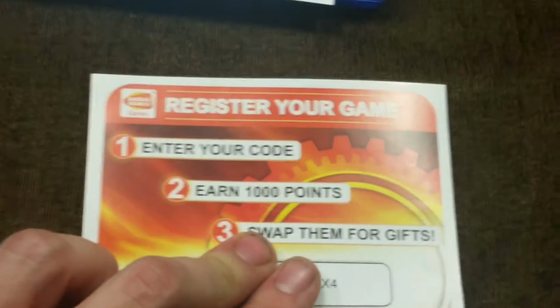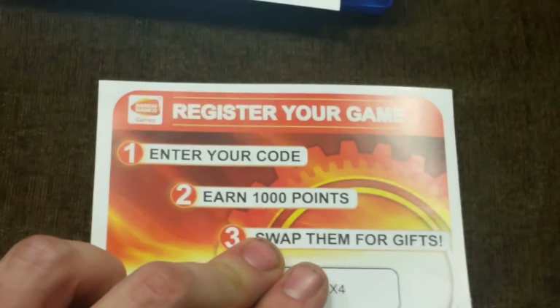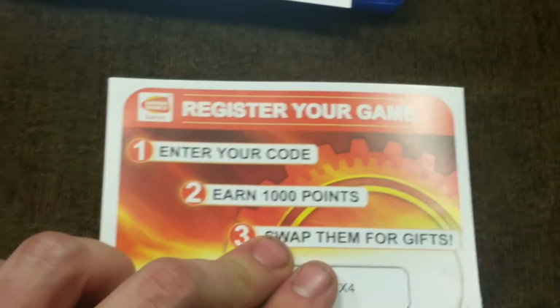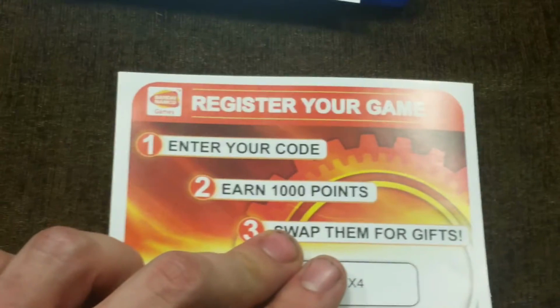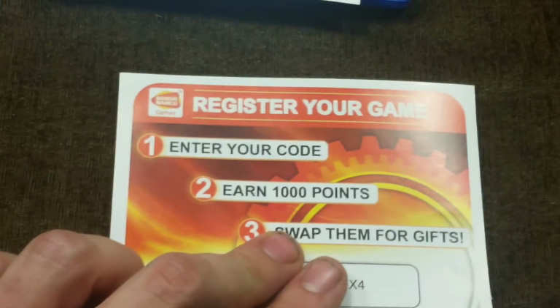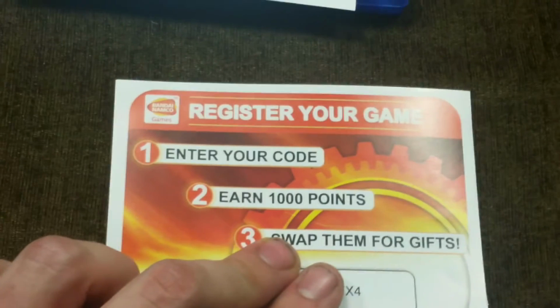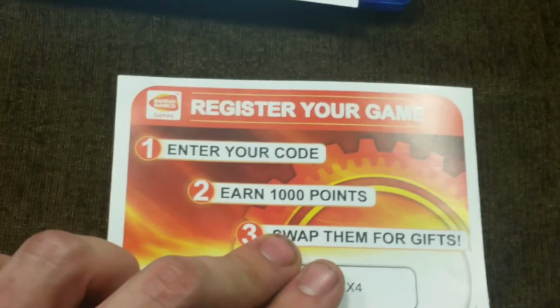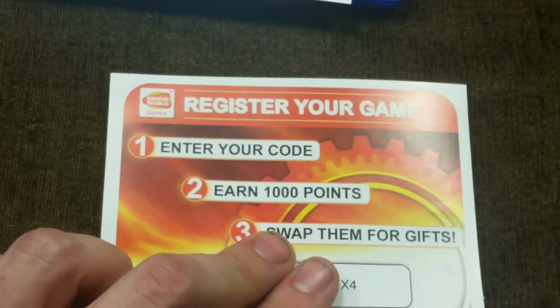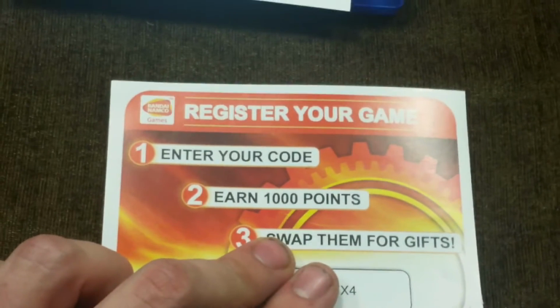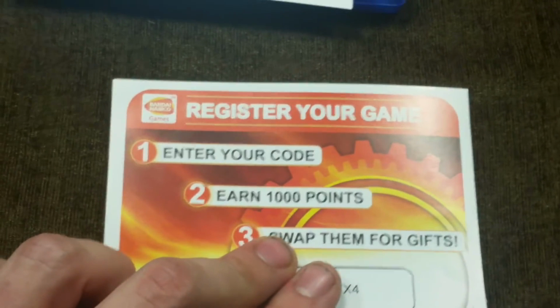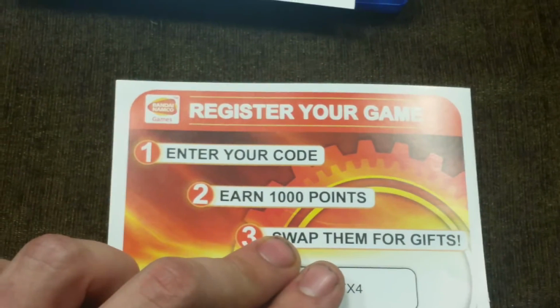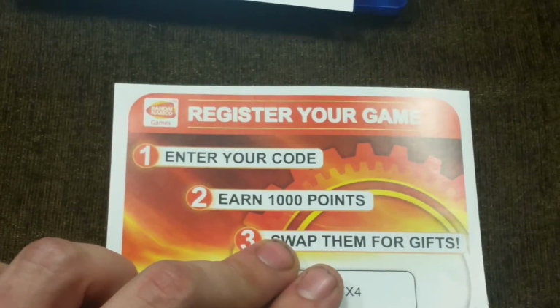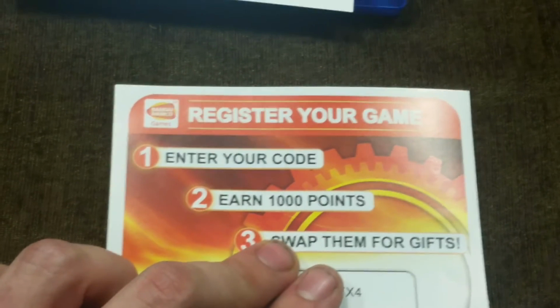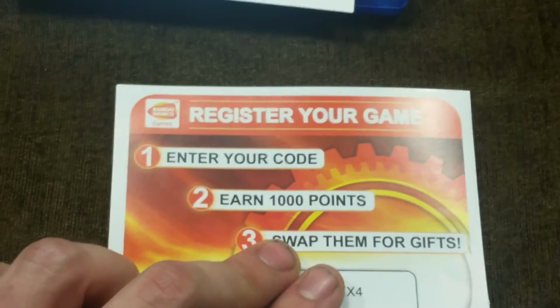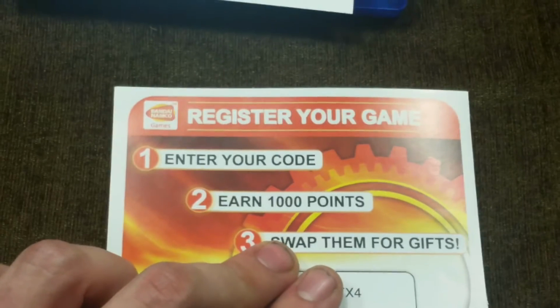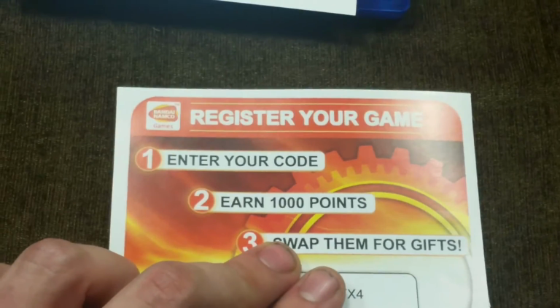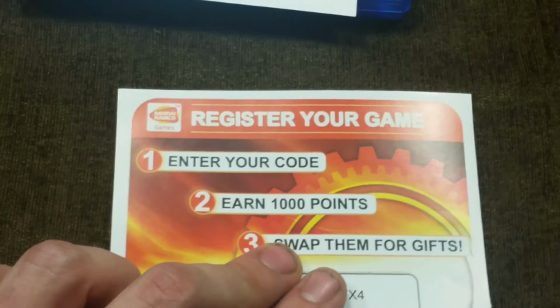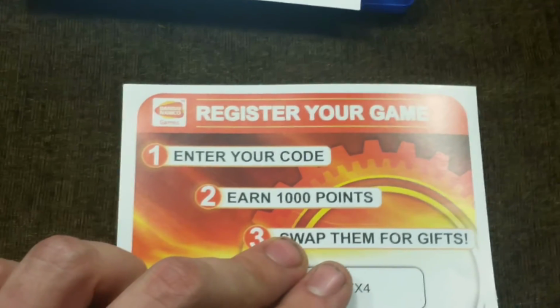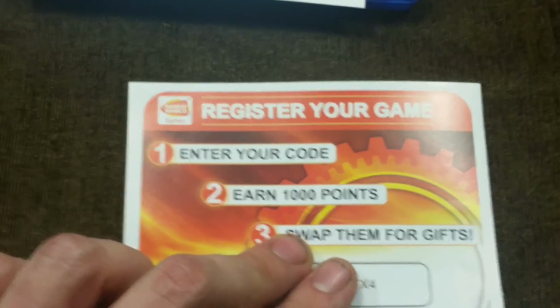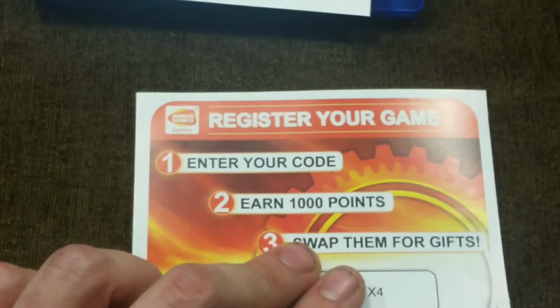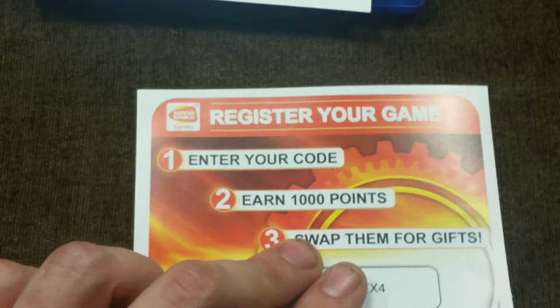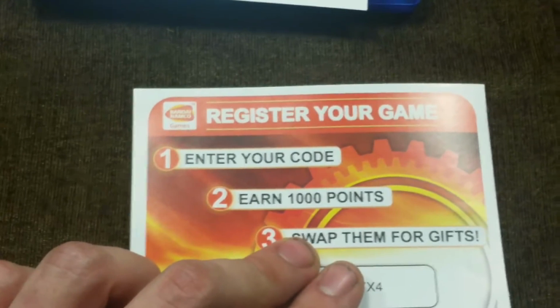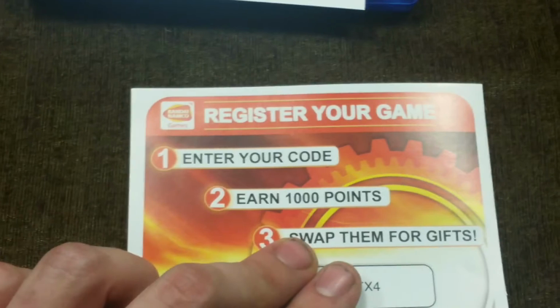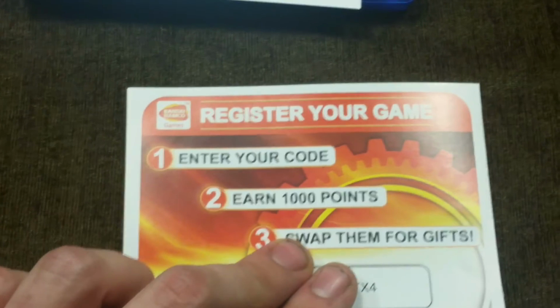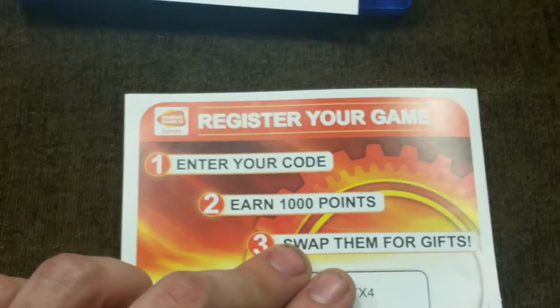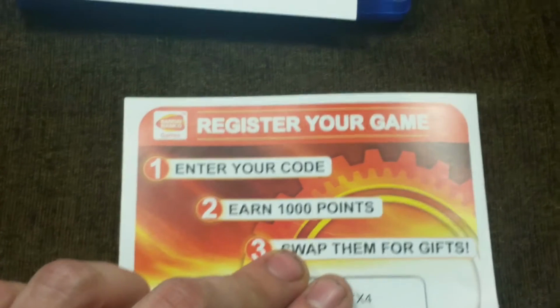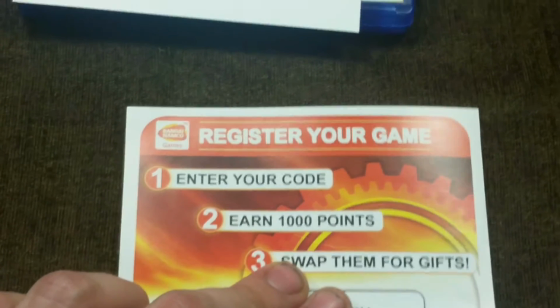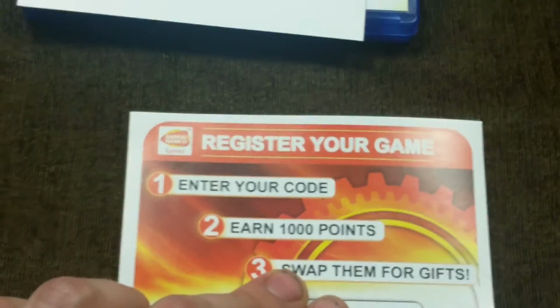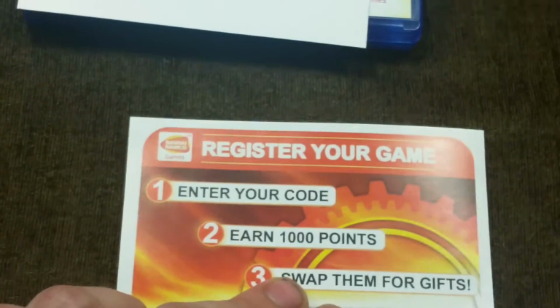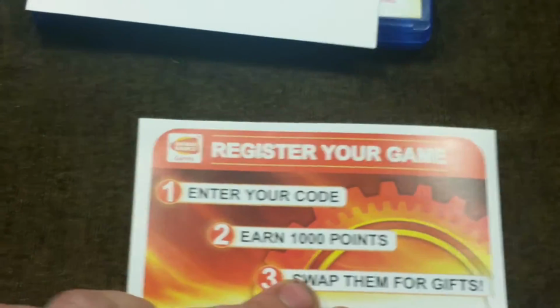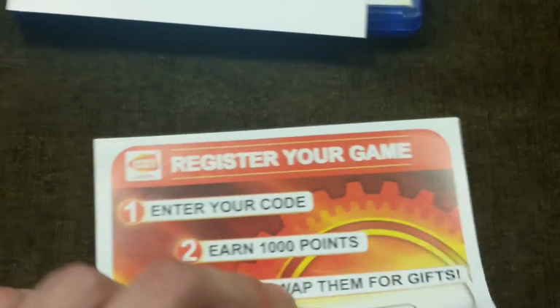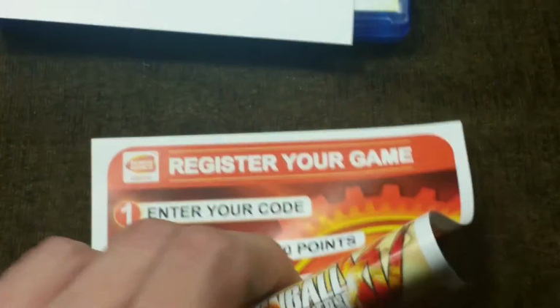Also inside was a card to register your game for Bandai Namco games, where you earn points and you can swap them for gifts.